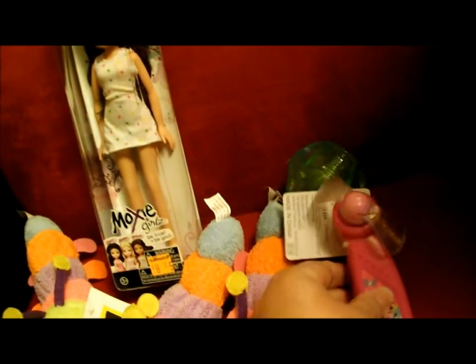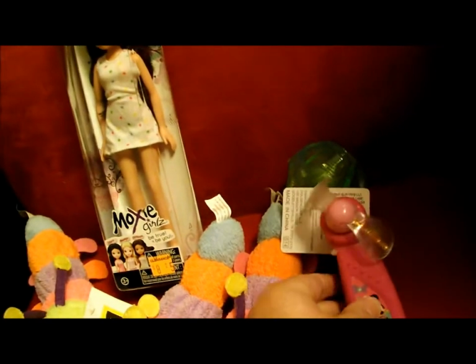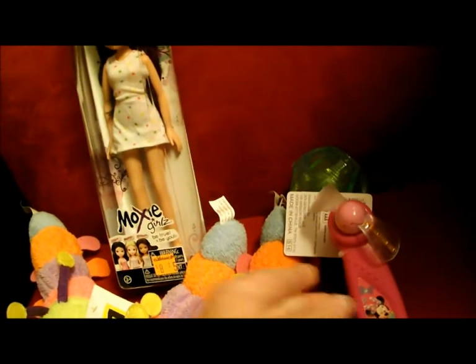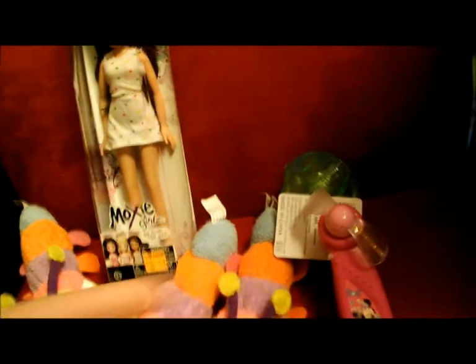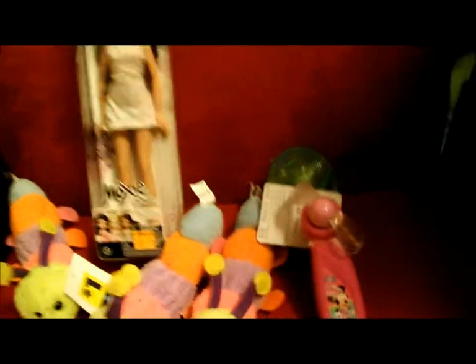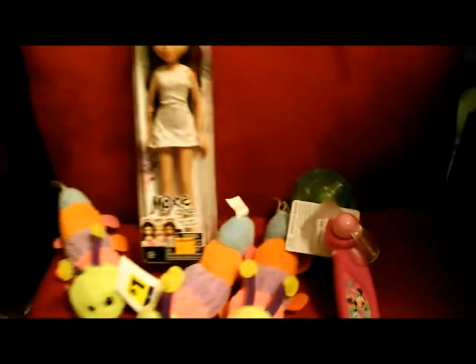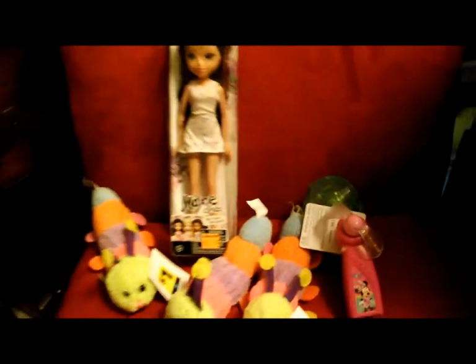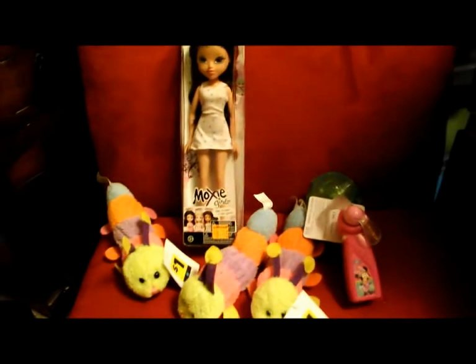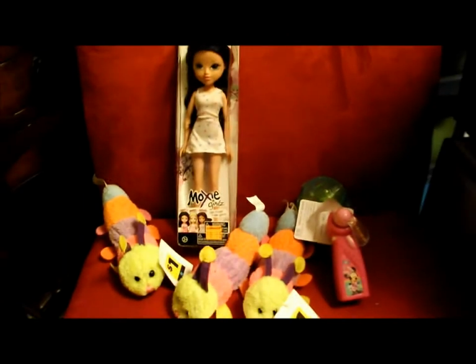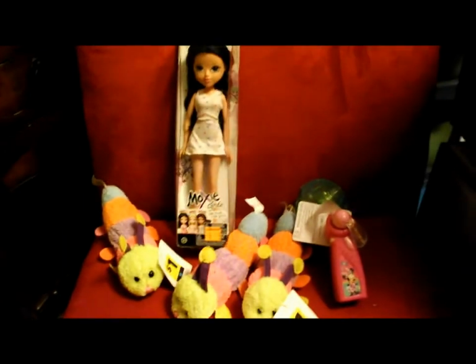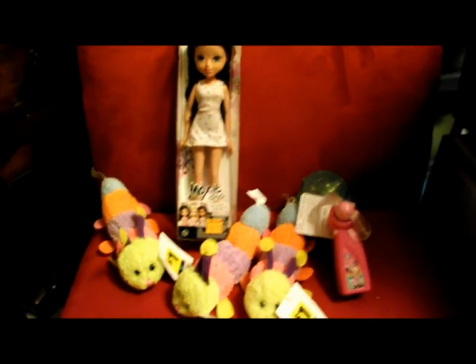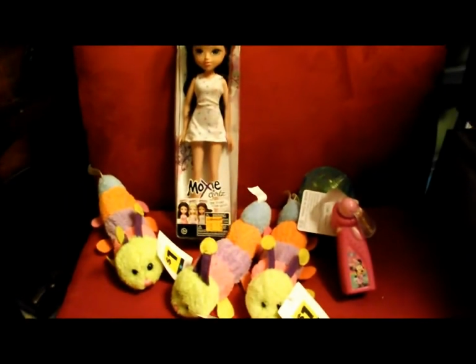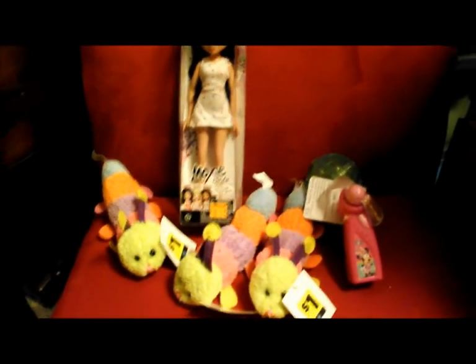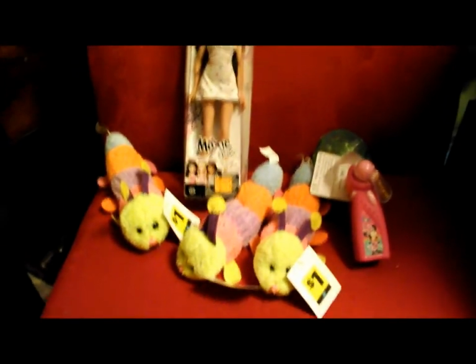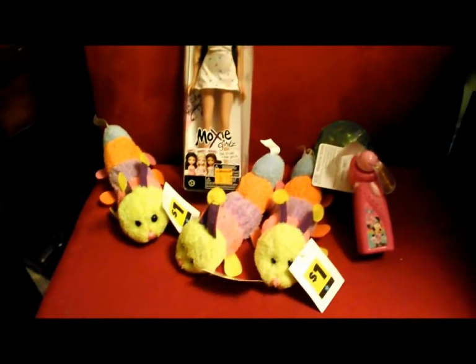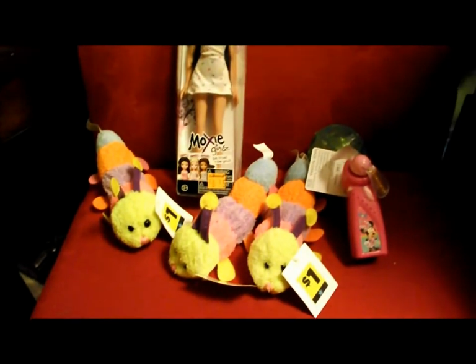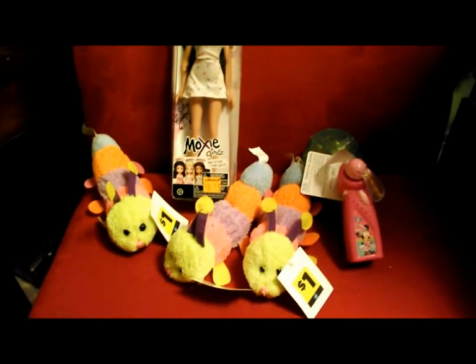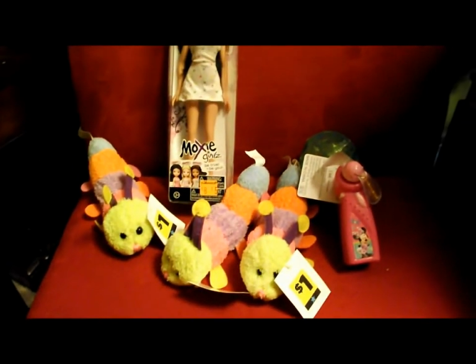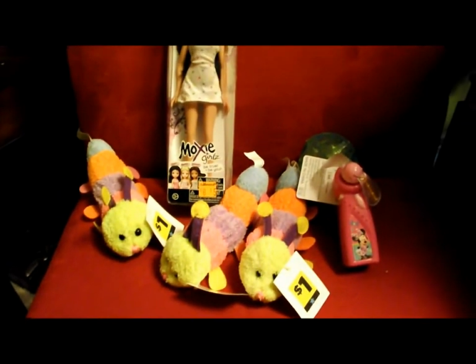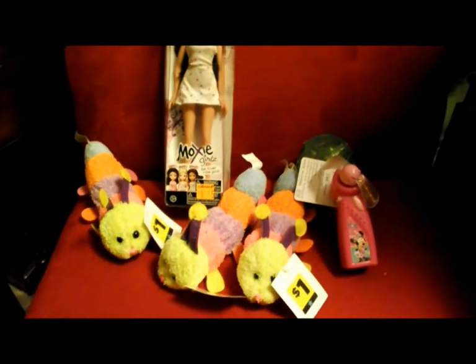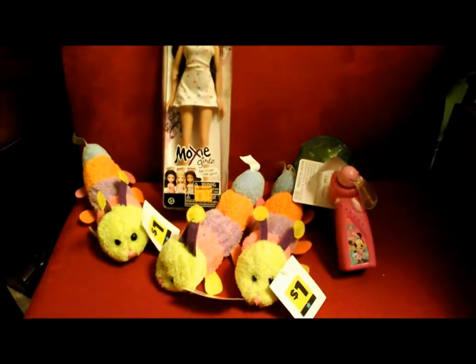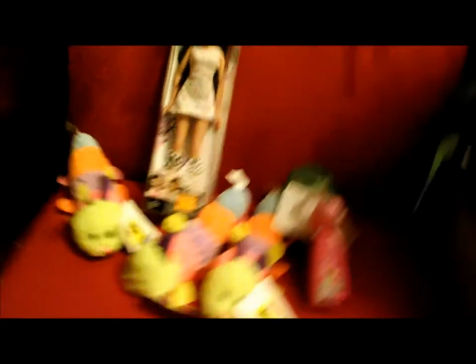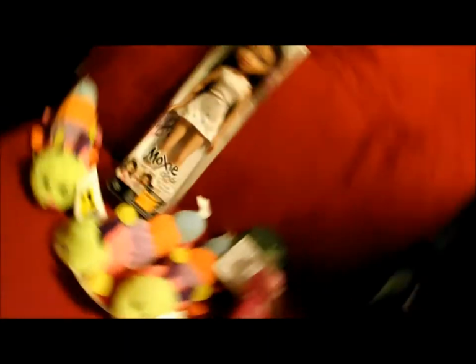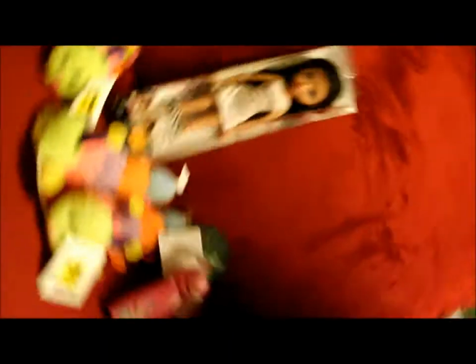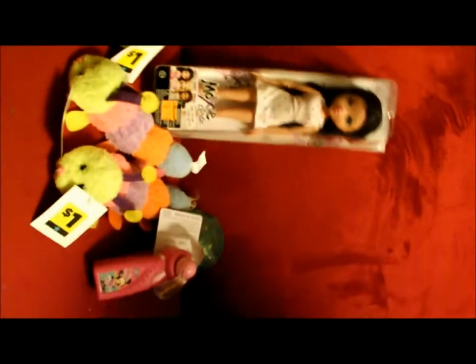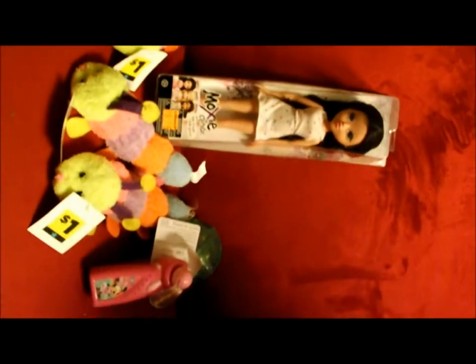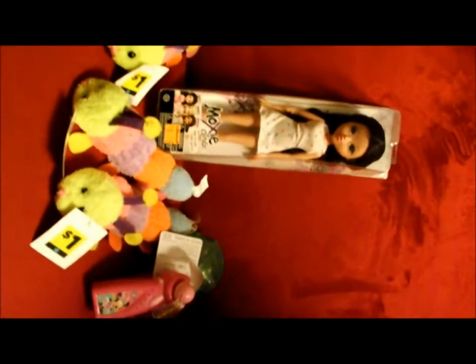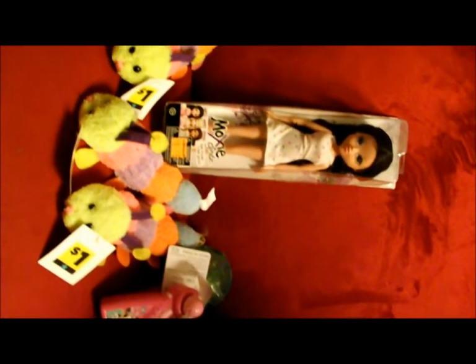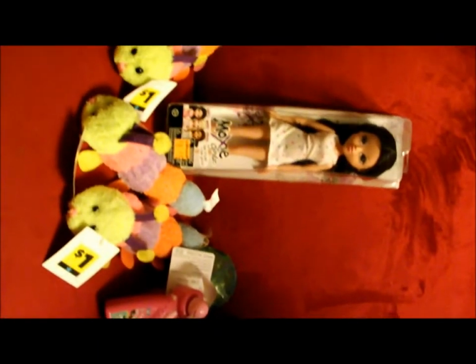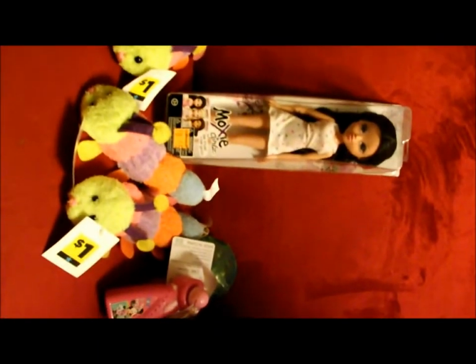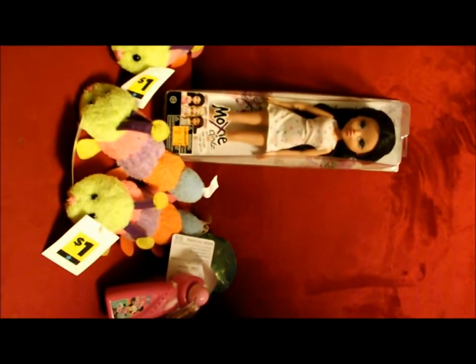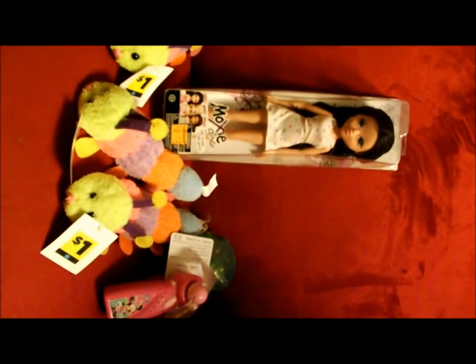So that is it — my 68-cent haul today. Thanks for watching!